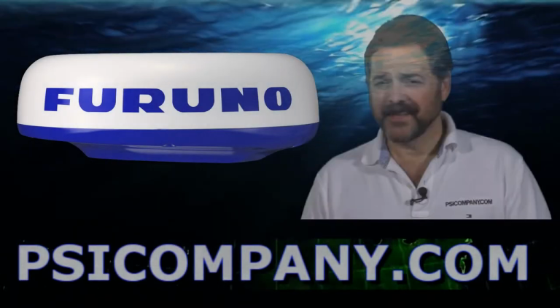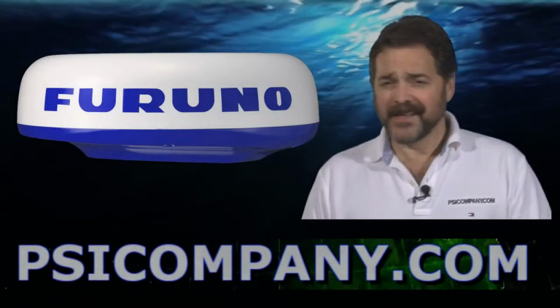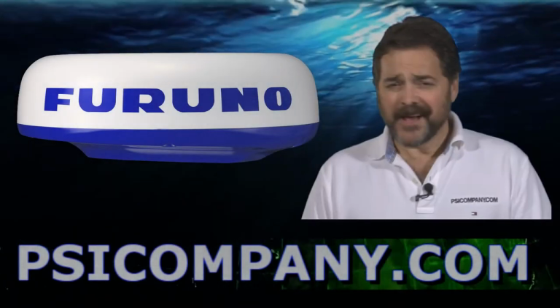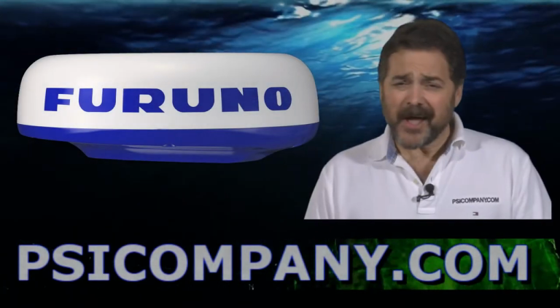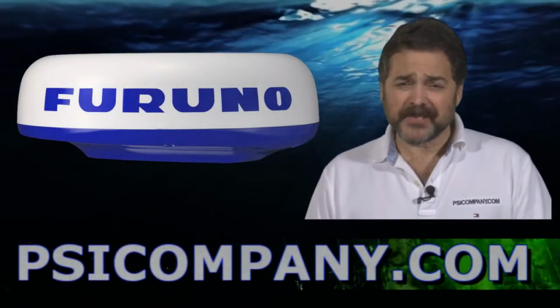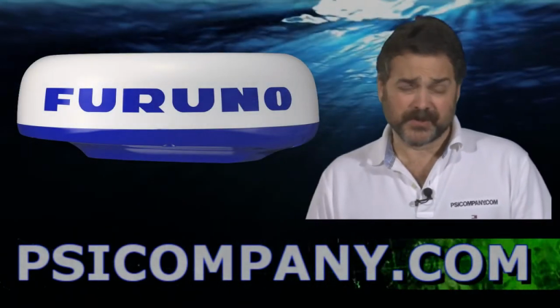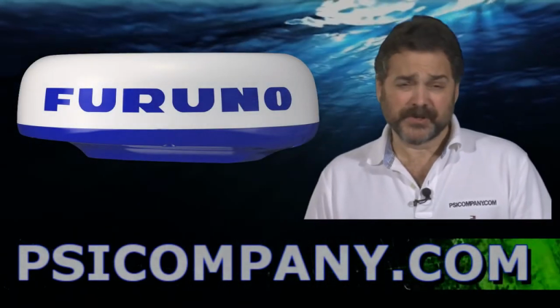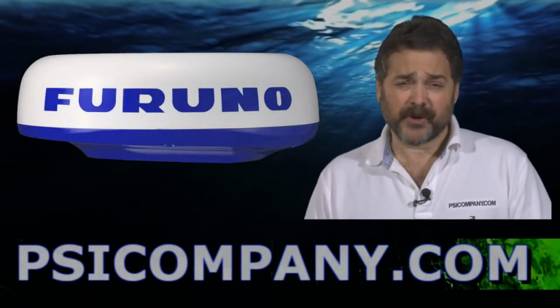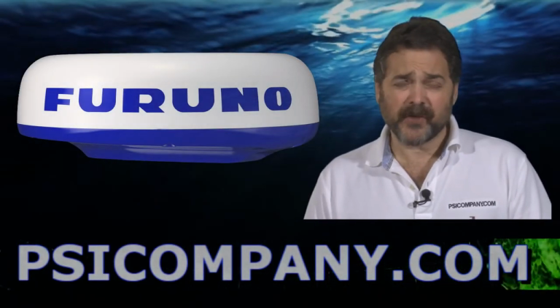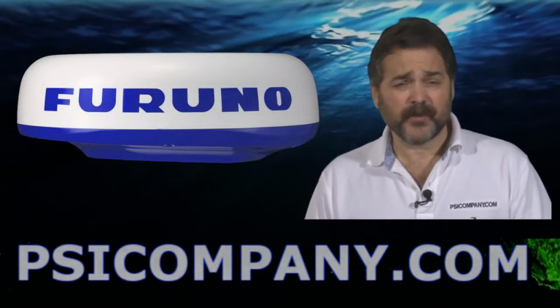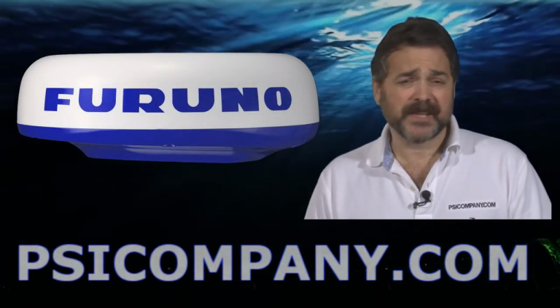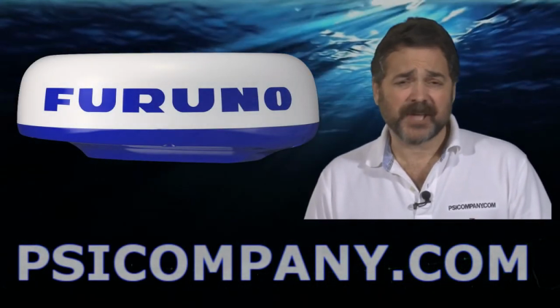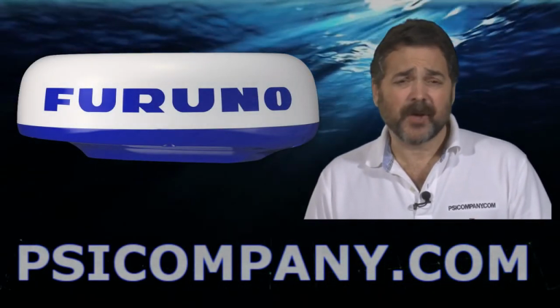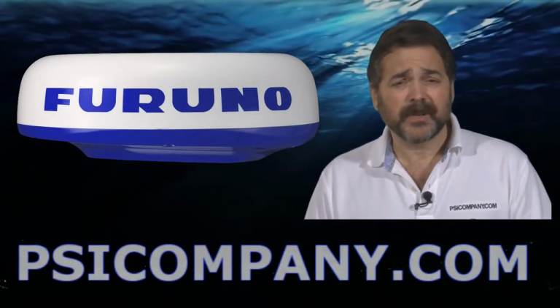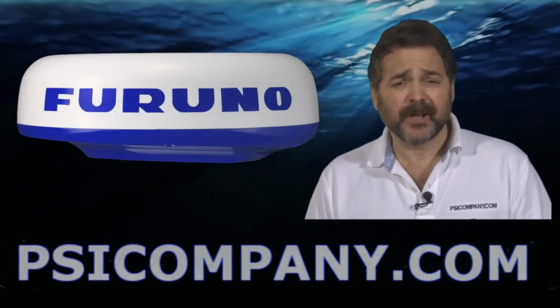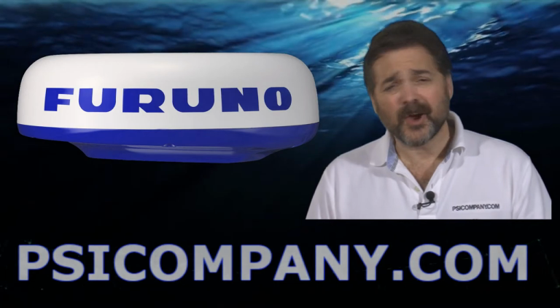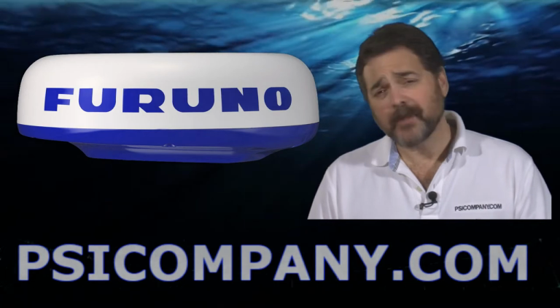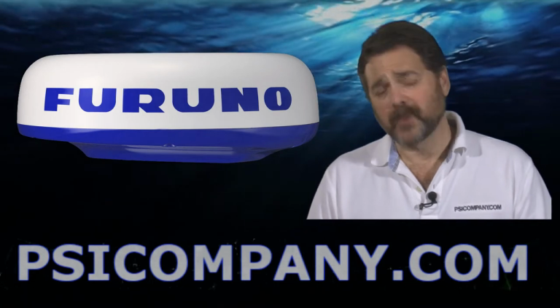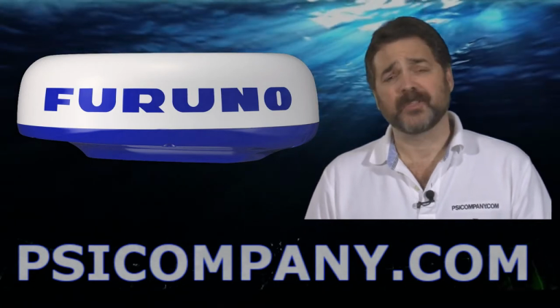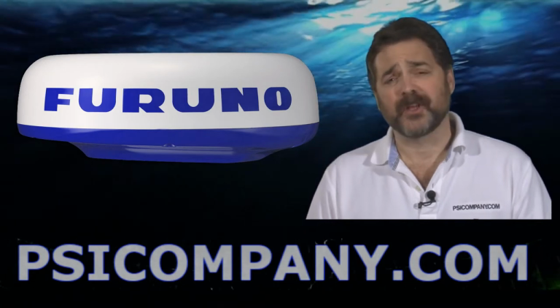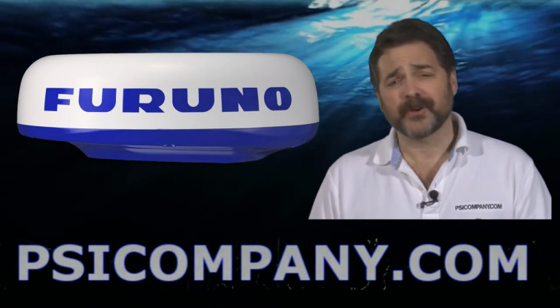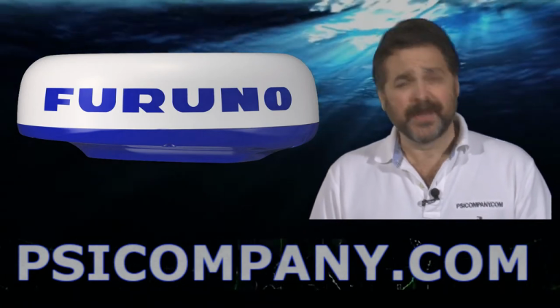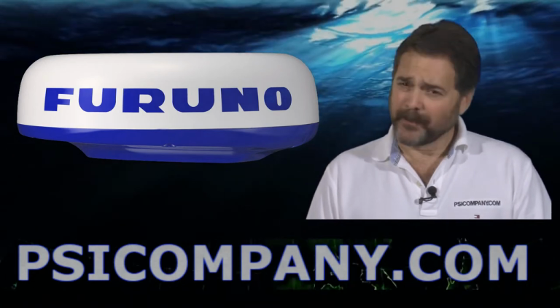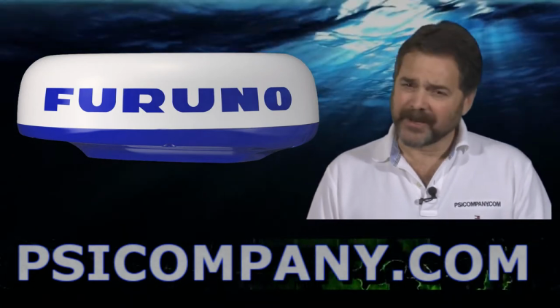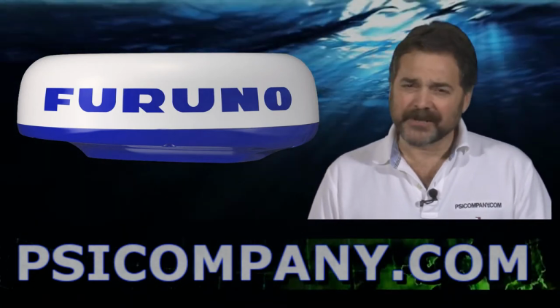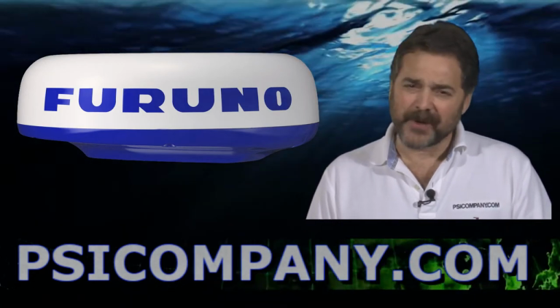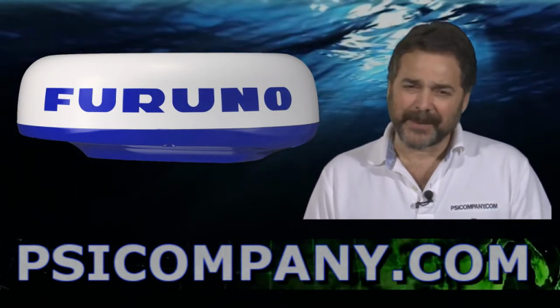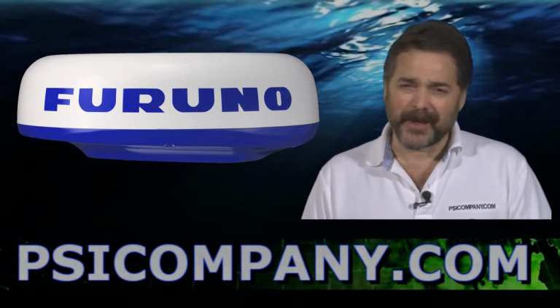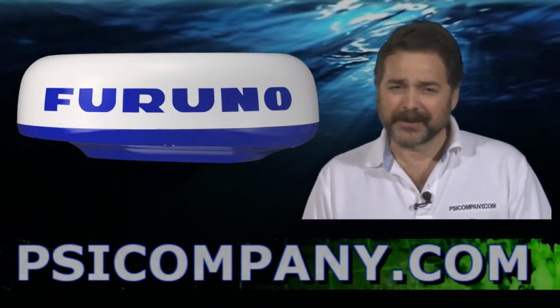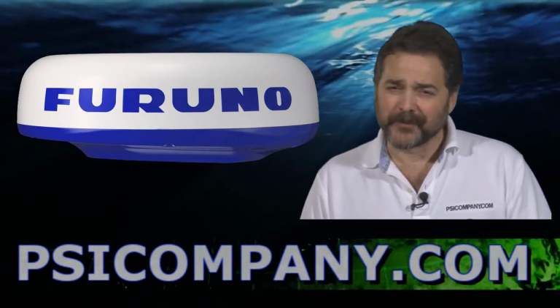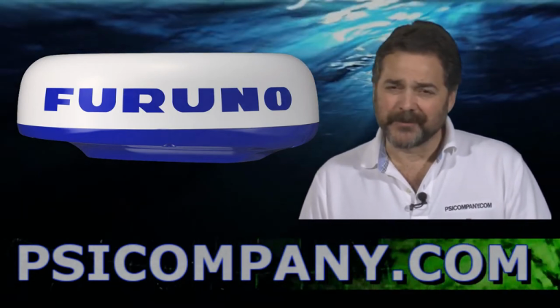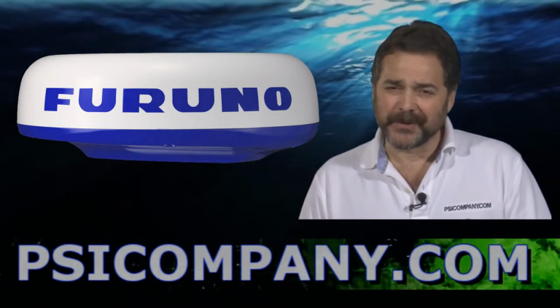Hi, this is Richard Hart for PSICompany.com here with another Marine Electronic Product Overview.